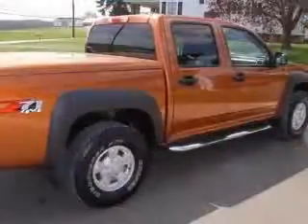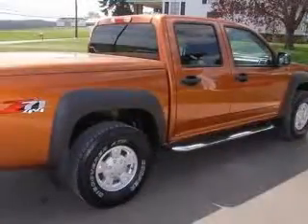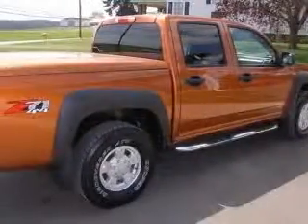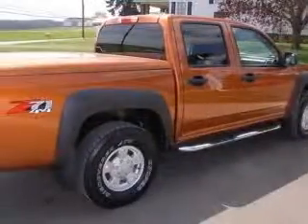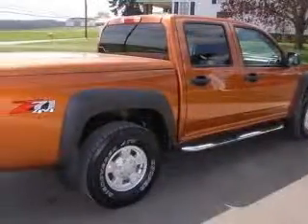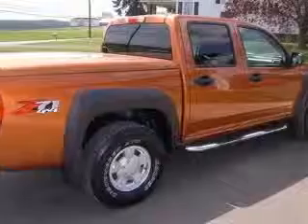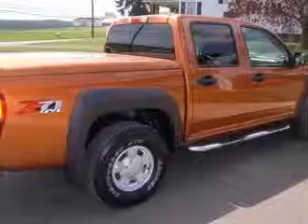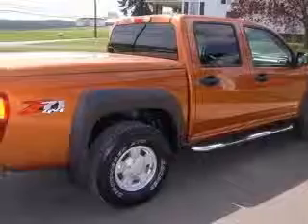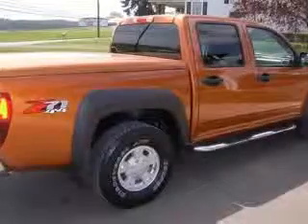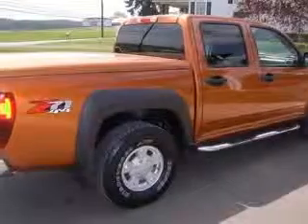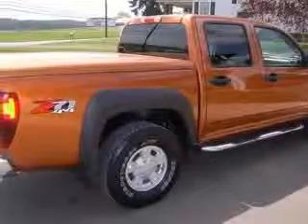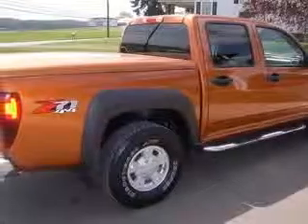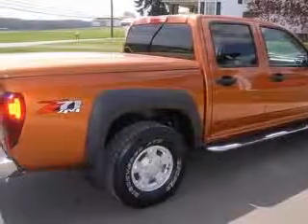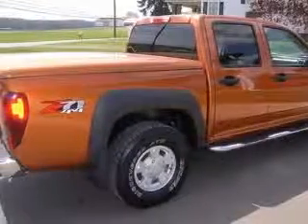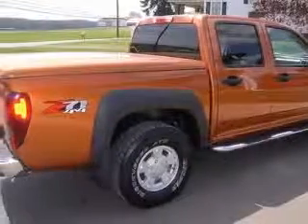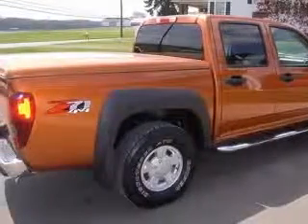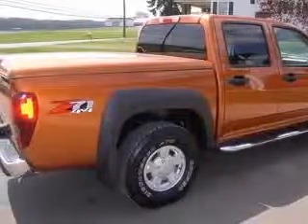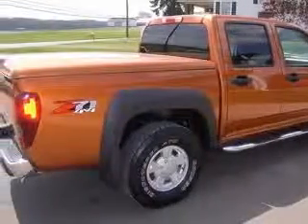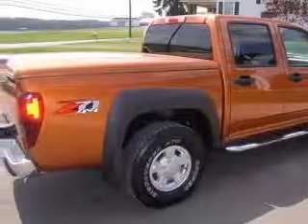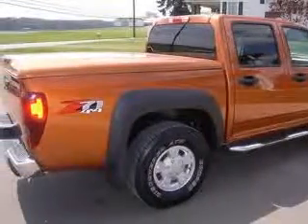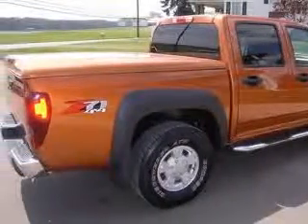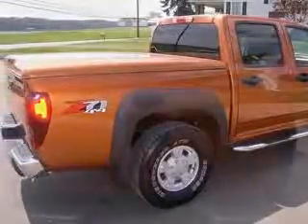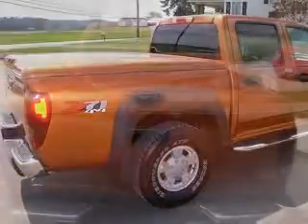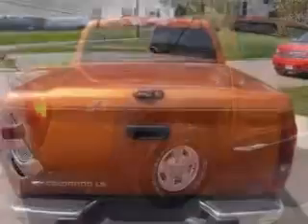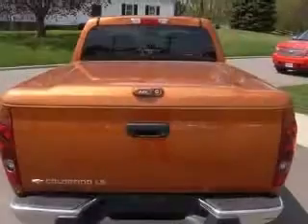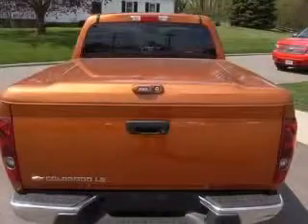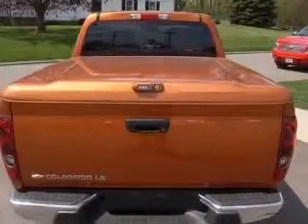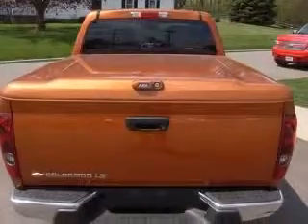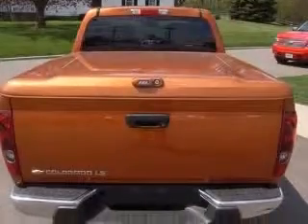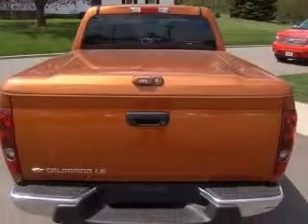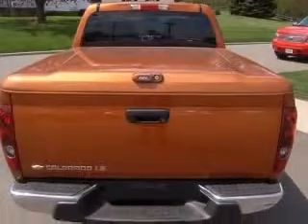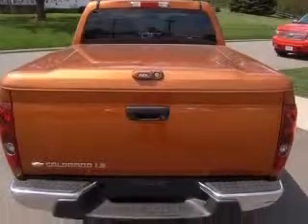4-wheel ABS brakes, air conditioning, bed extender, bed length 61.1 inches,